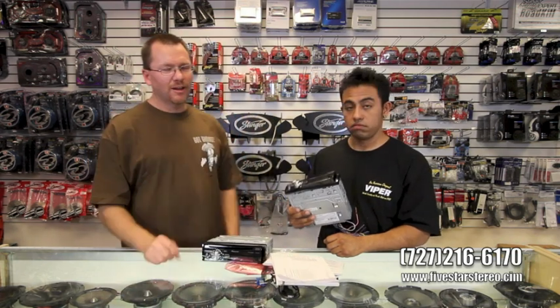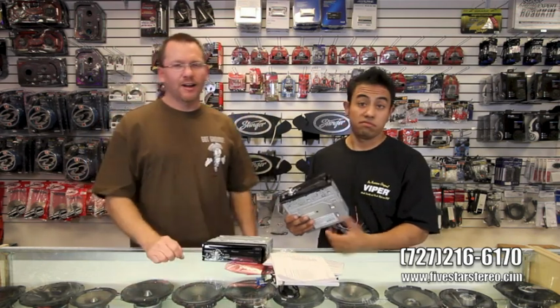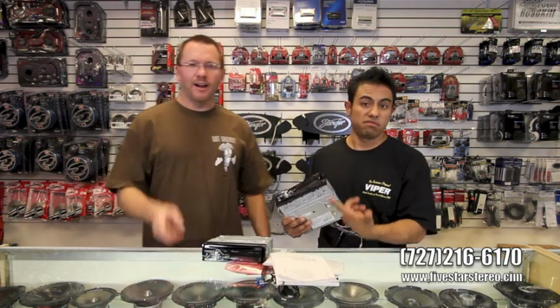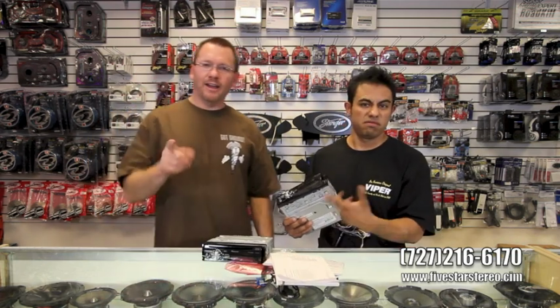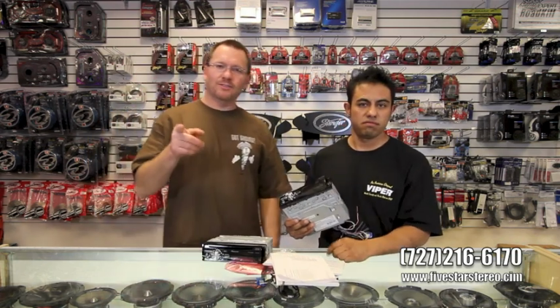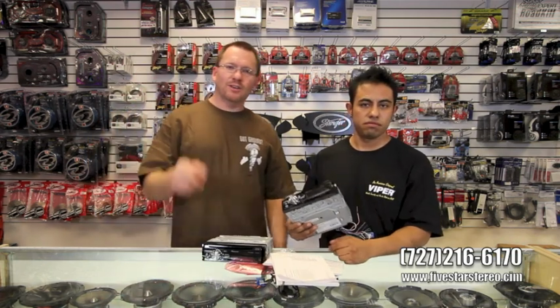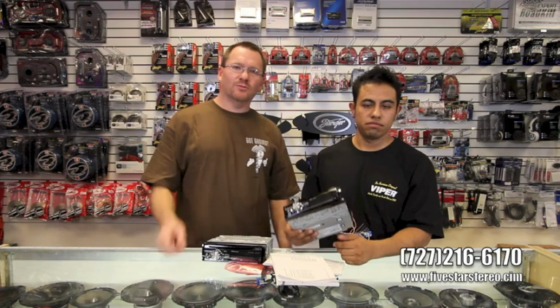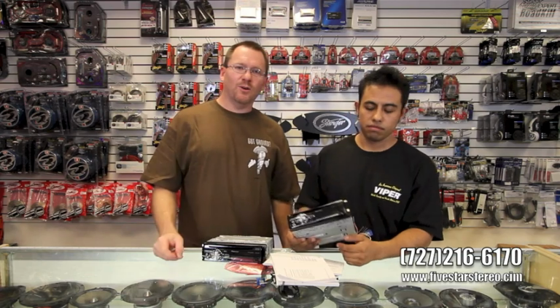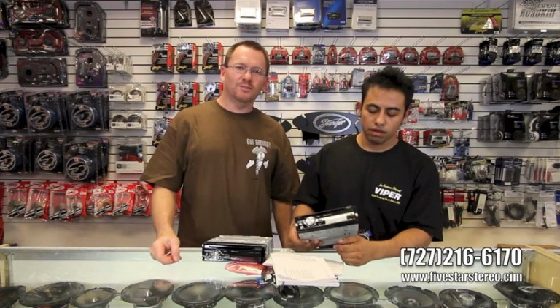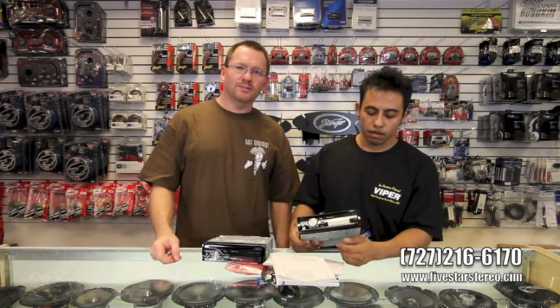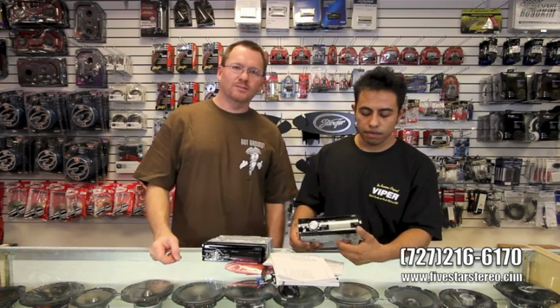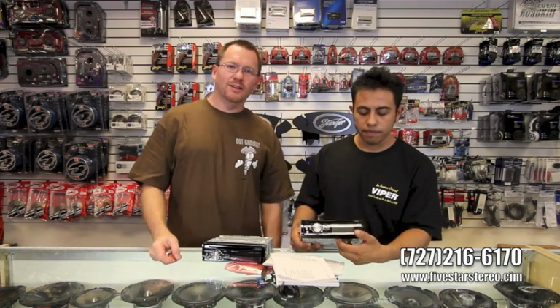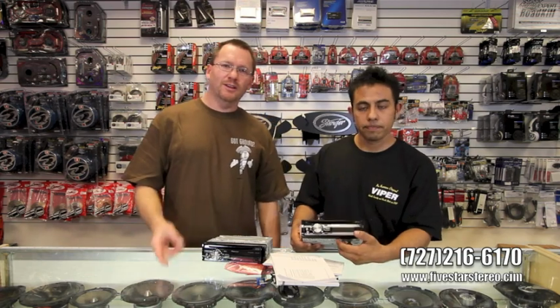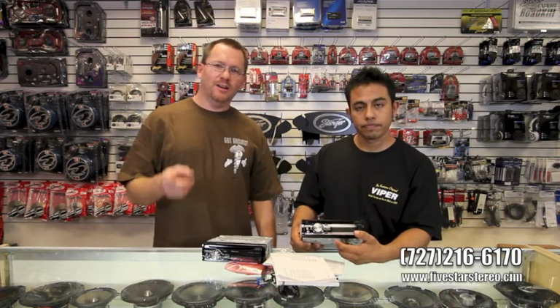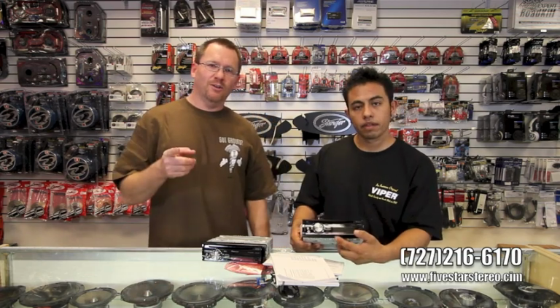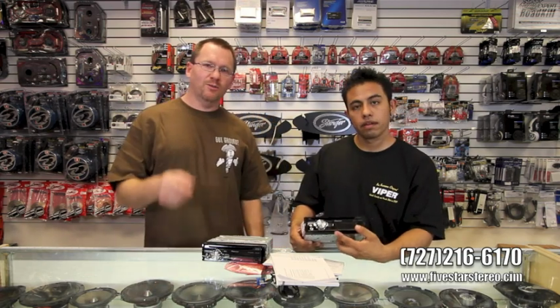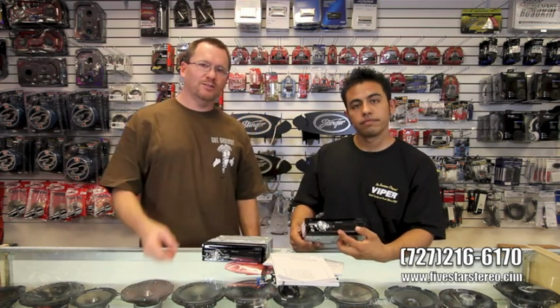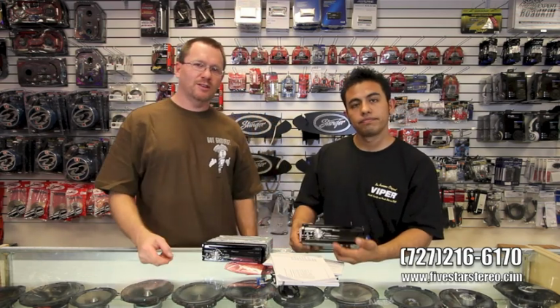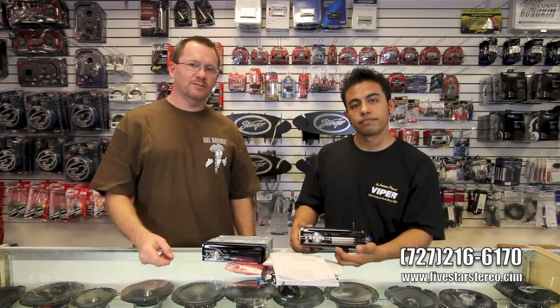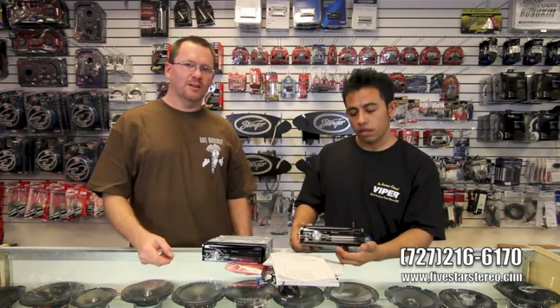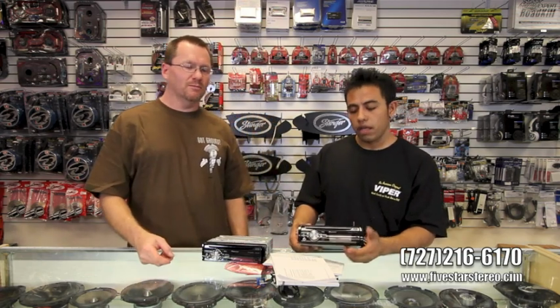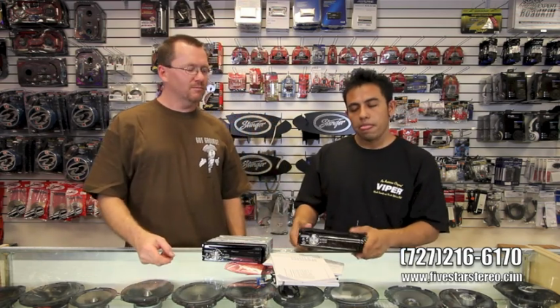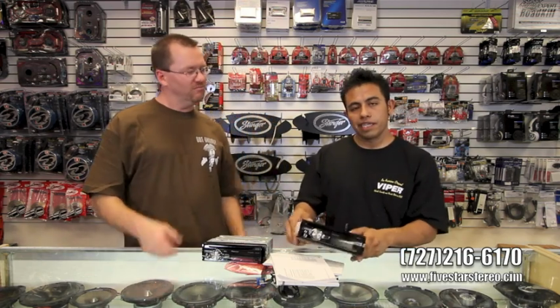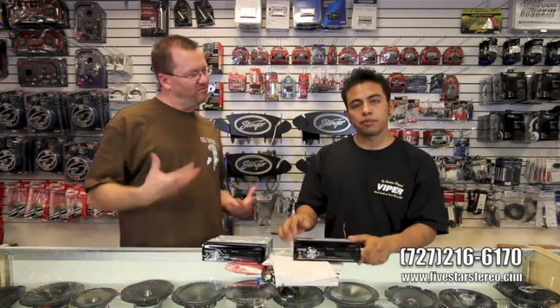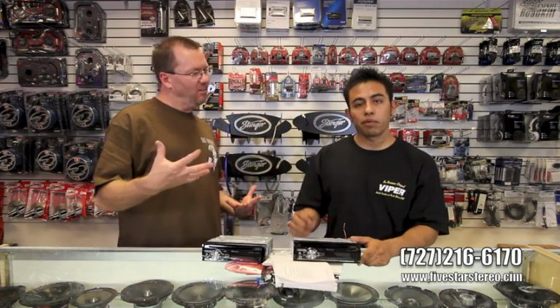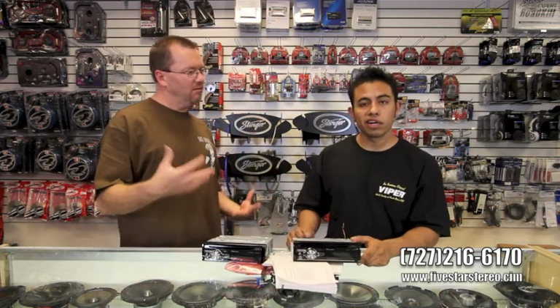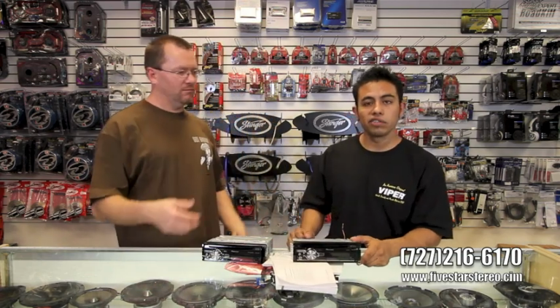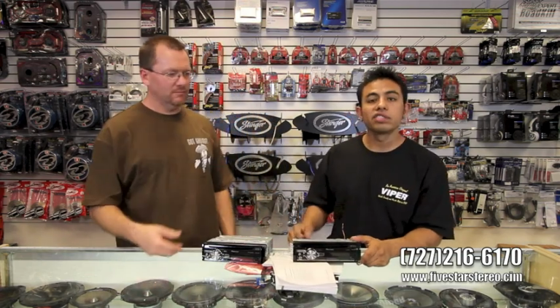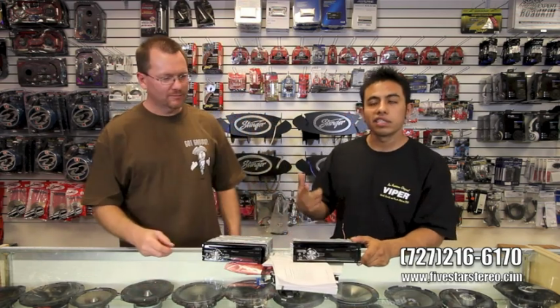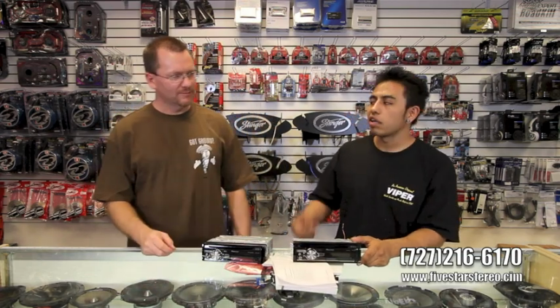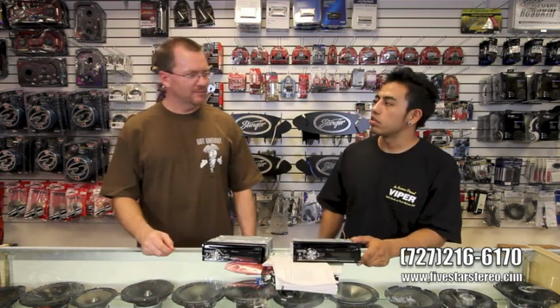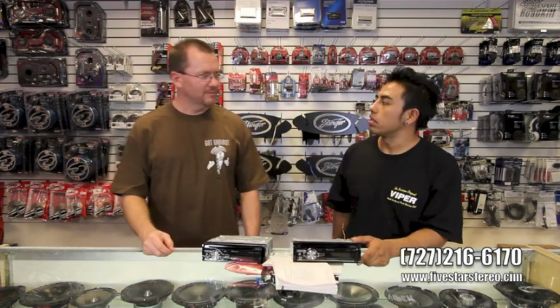Alright guys, thanks for watching and we'll catch you next time. Gracias por vernos y que tenga buen día.